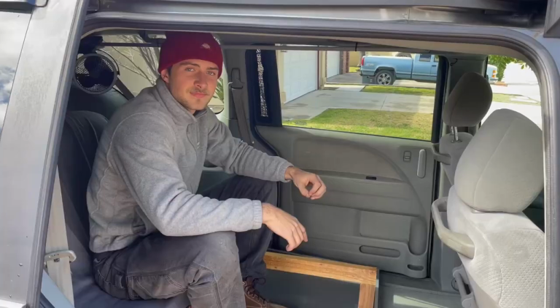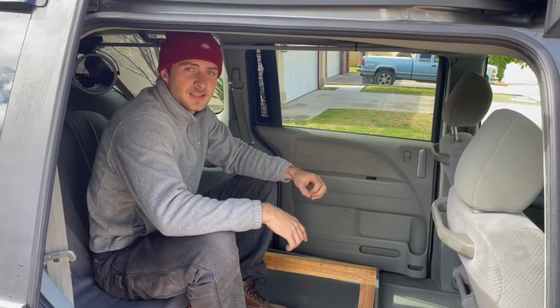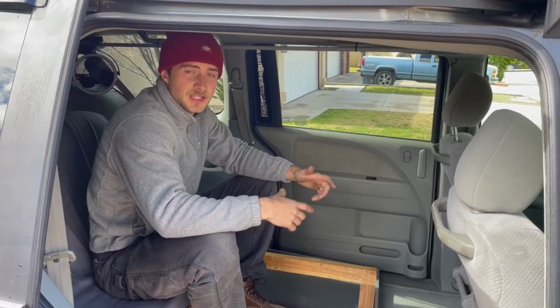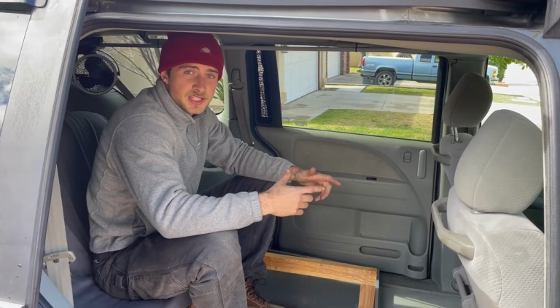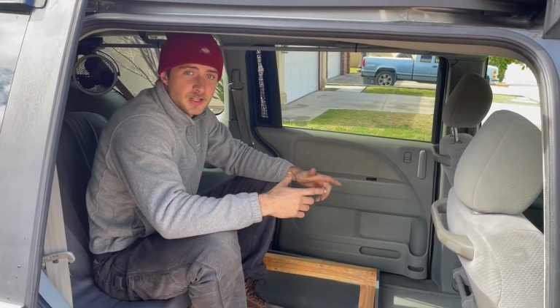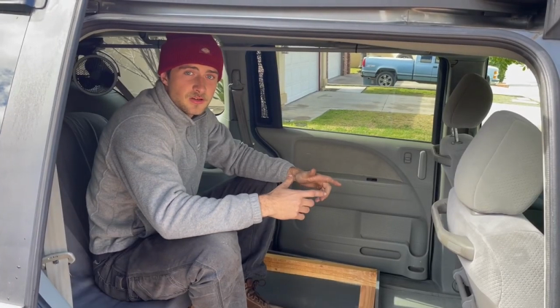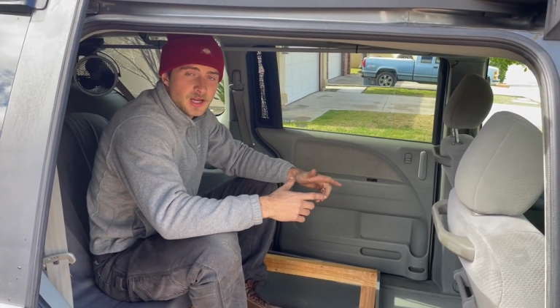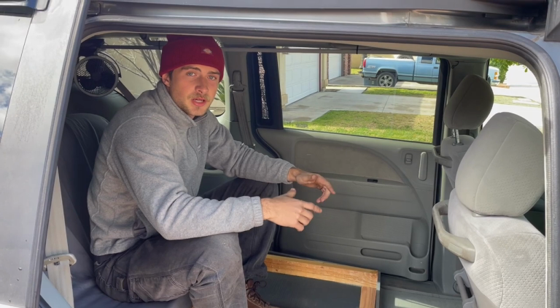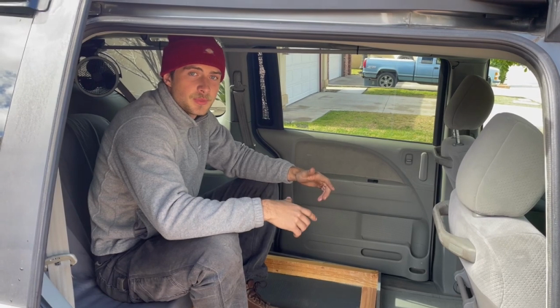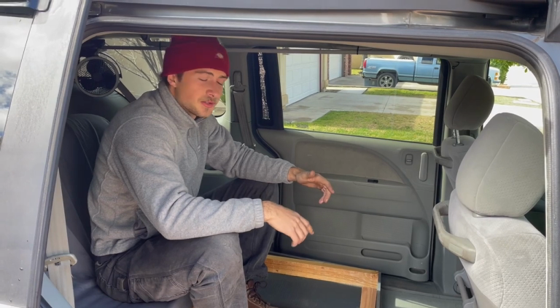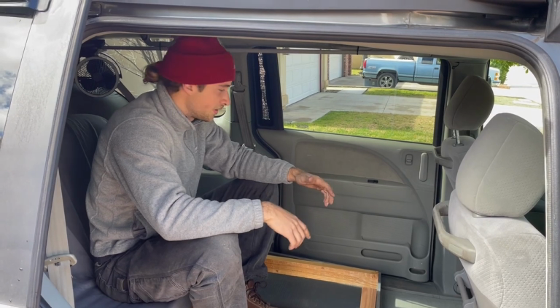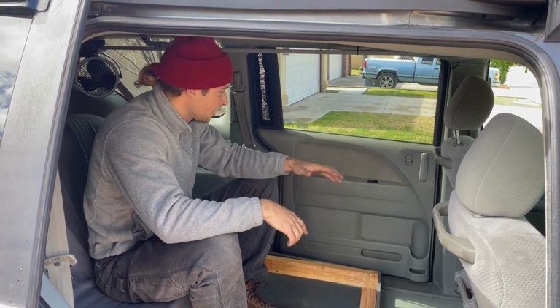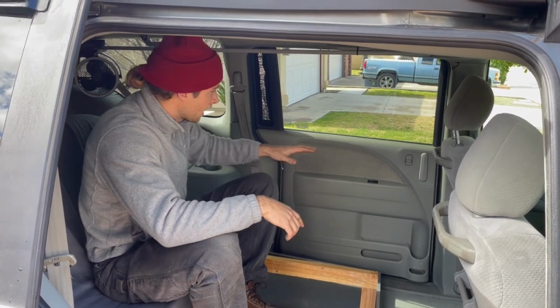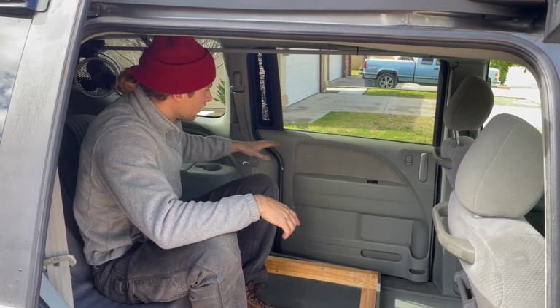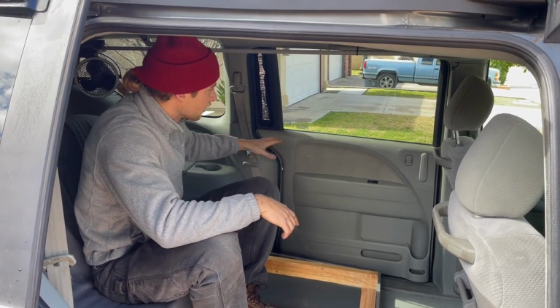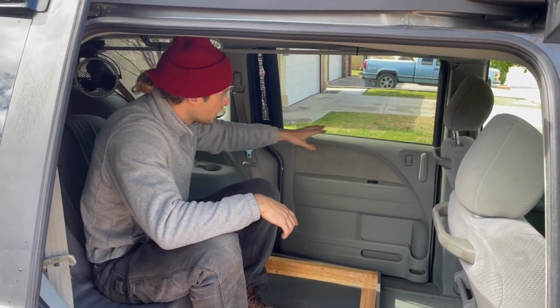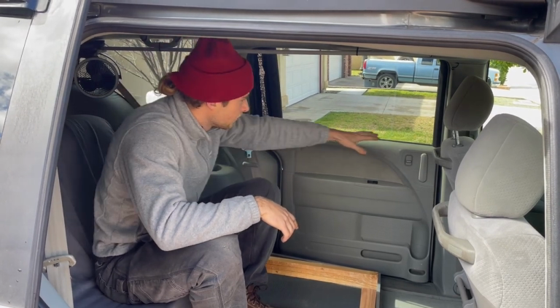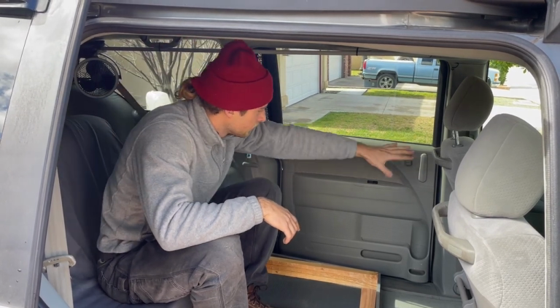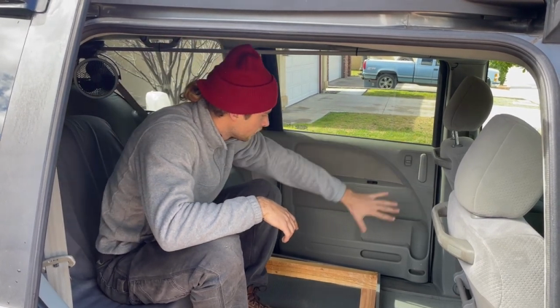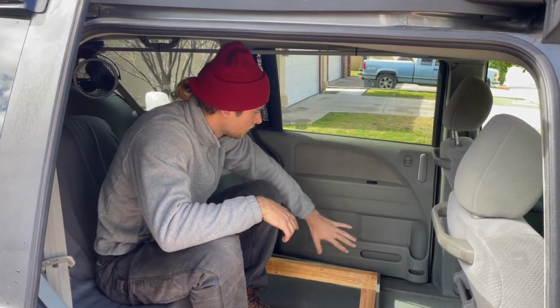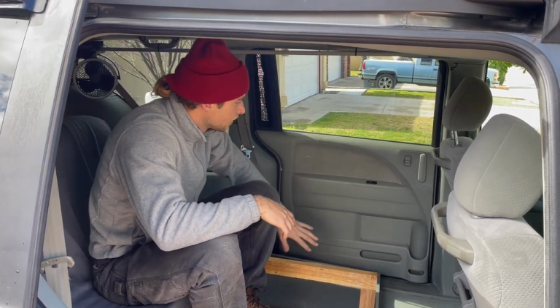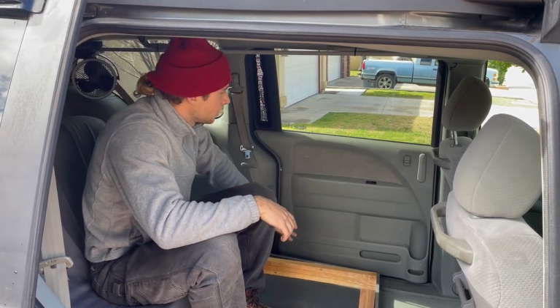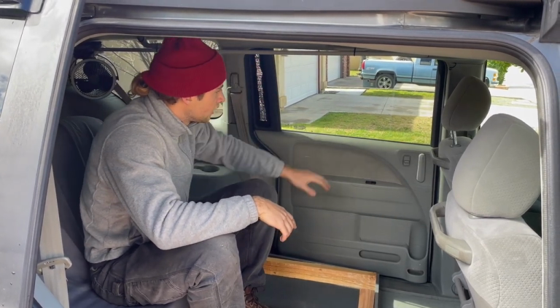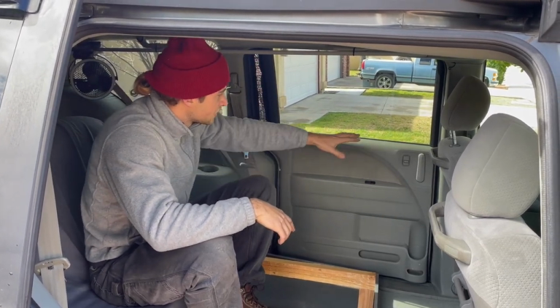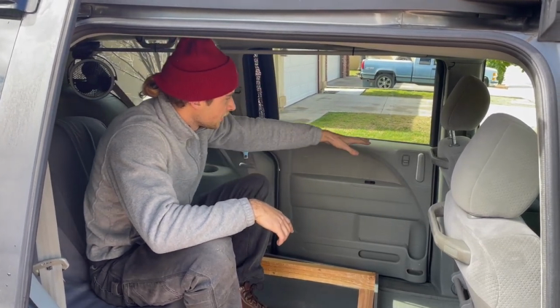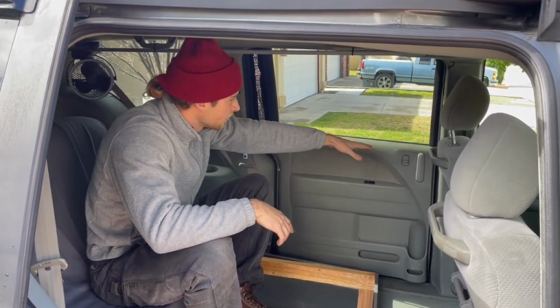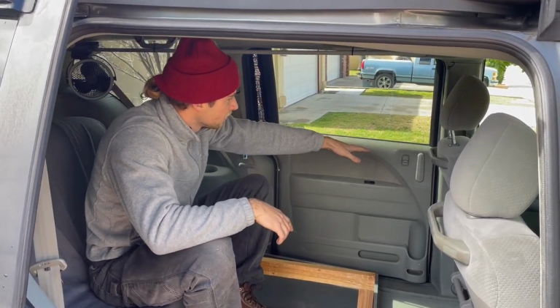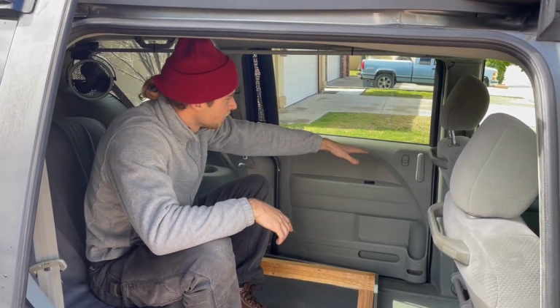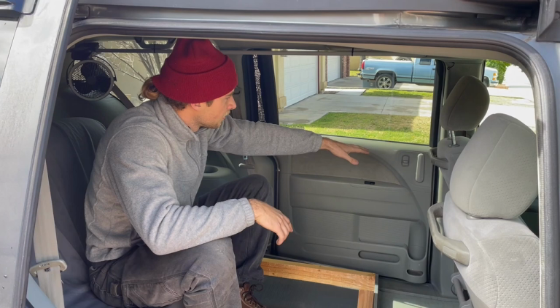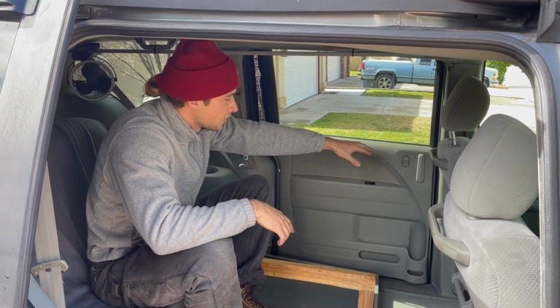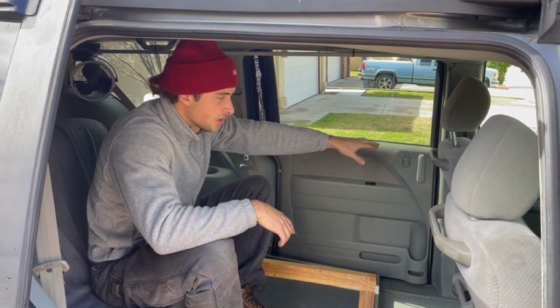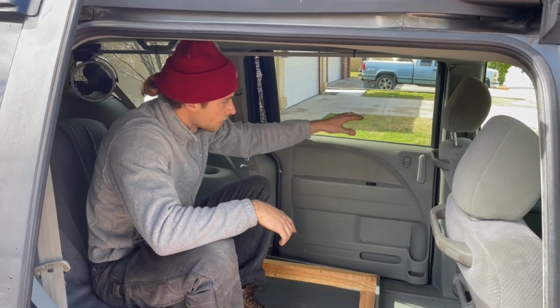In the next video I'm gonna build a kitchen cabinet here with a sink and running water. See you guys in the next video.